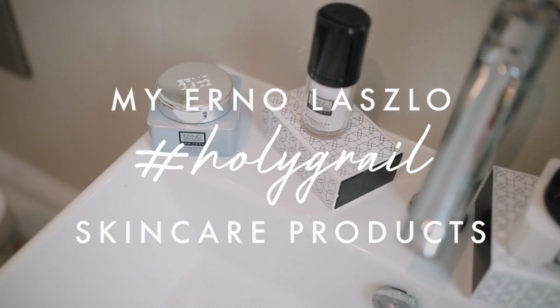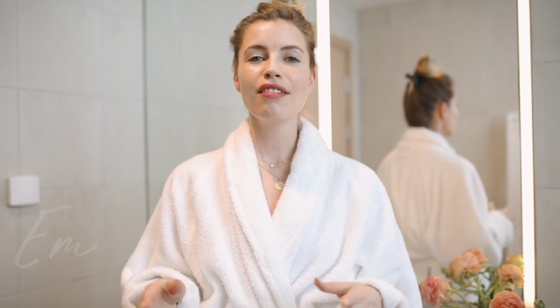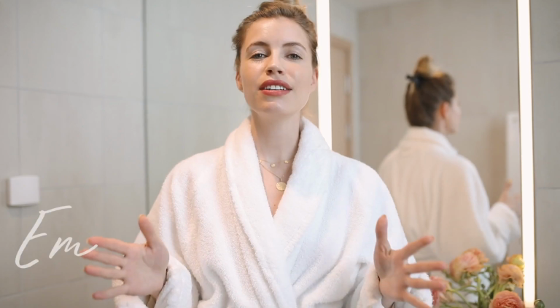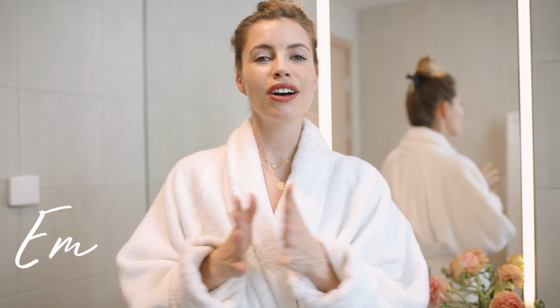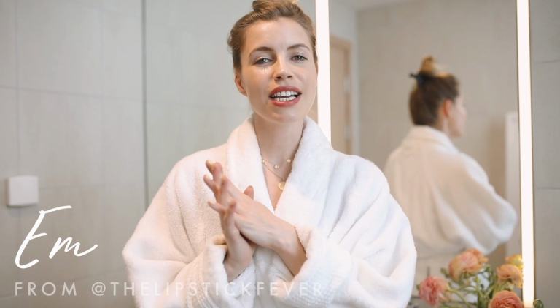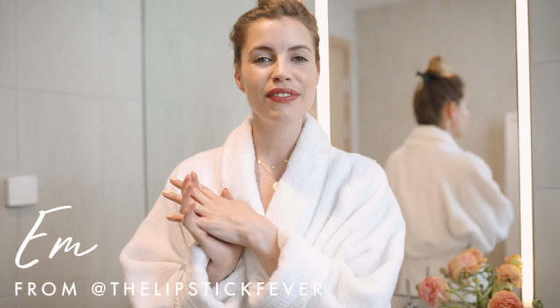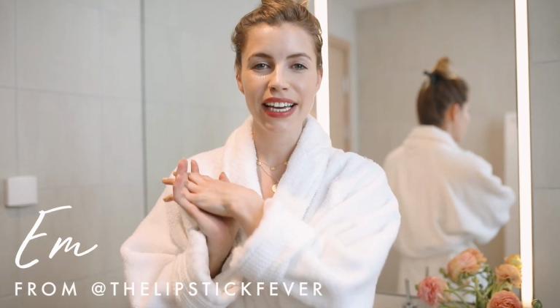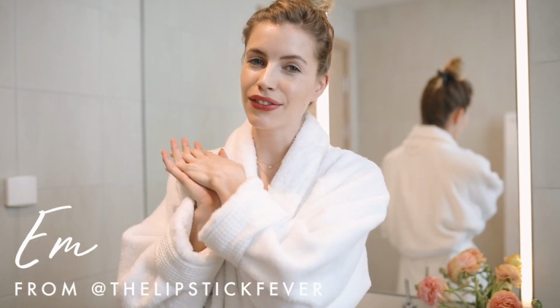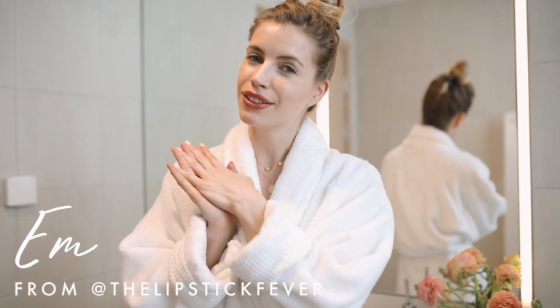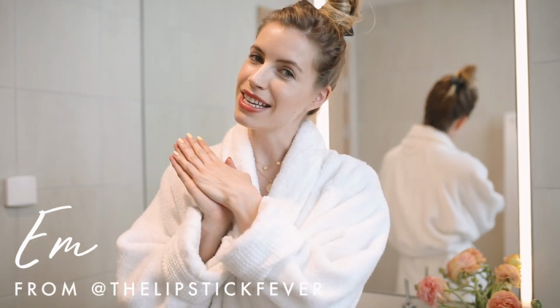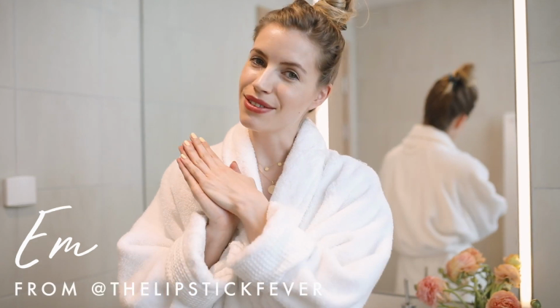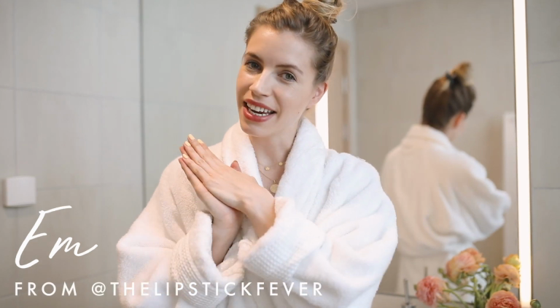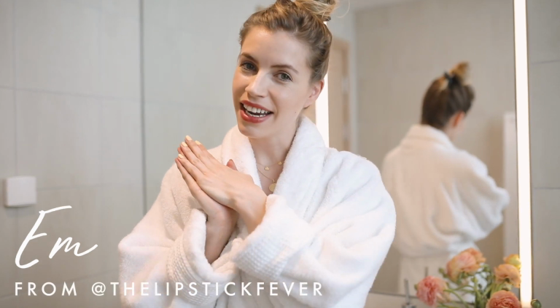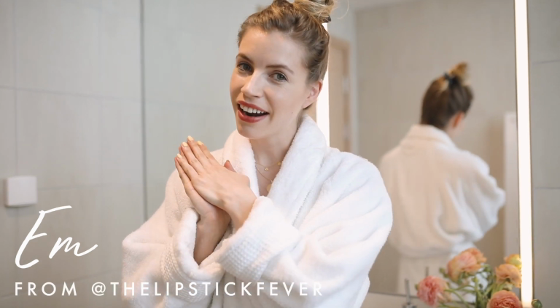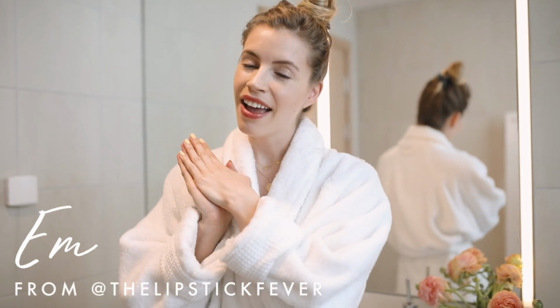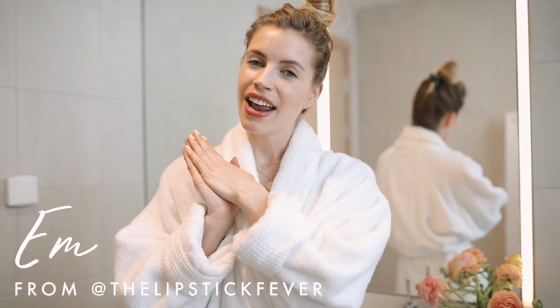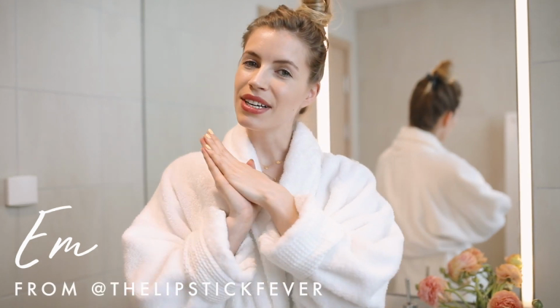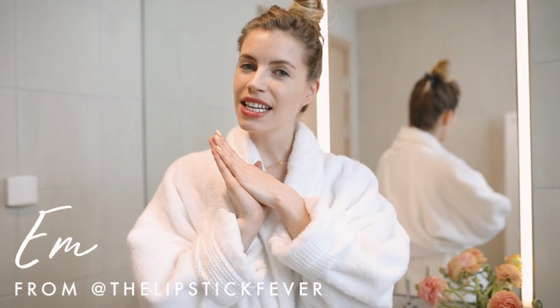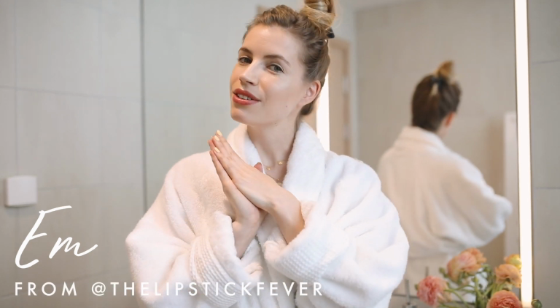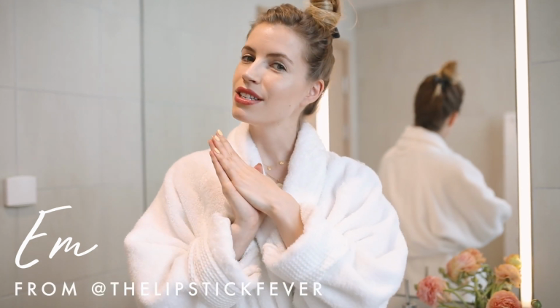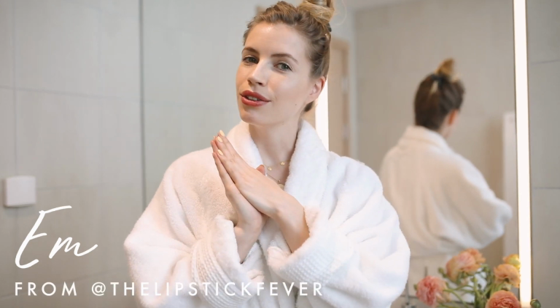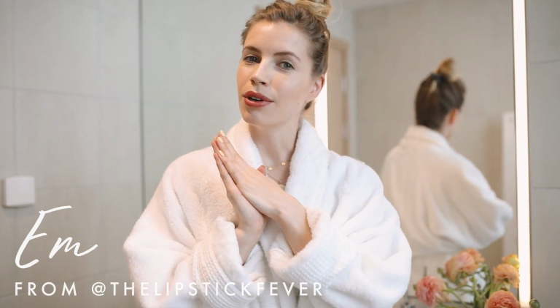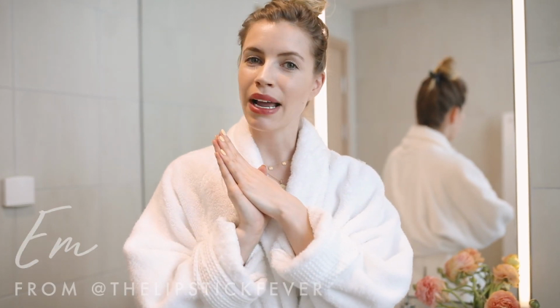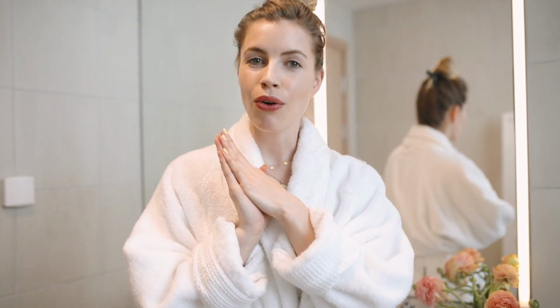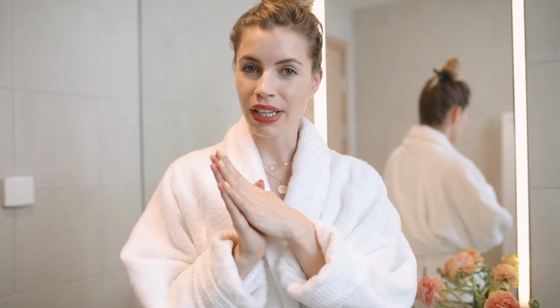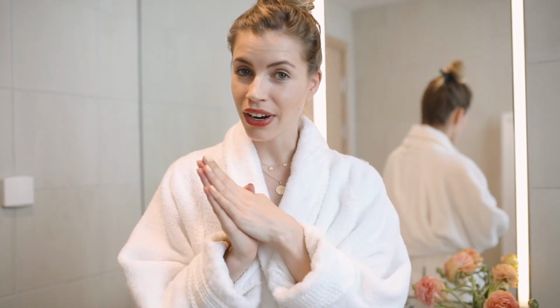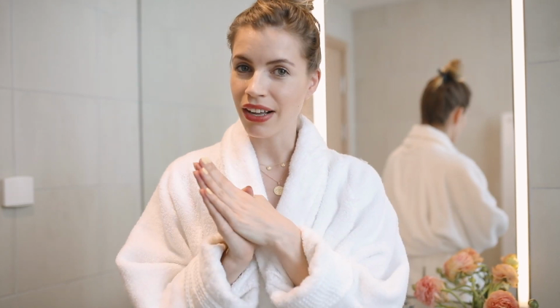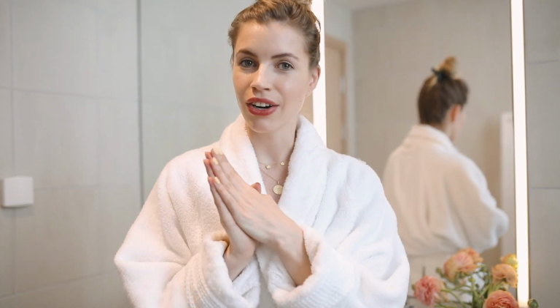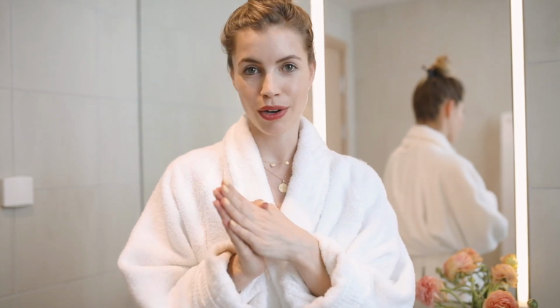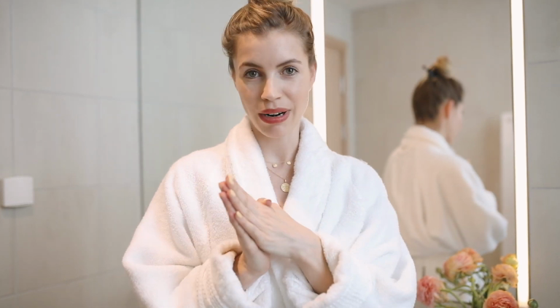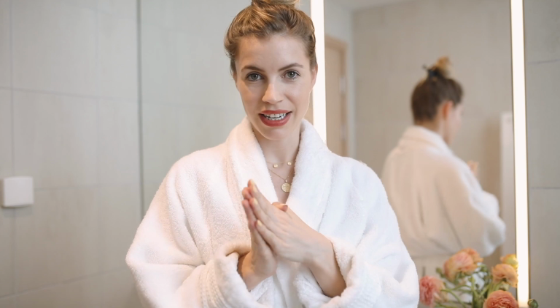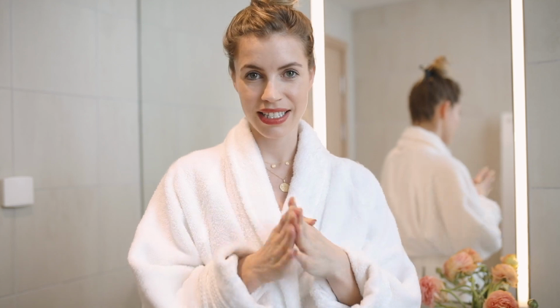I've been a longtime fan of Erno Laszlo skincare and I want to take you guys through my holy grail Erno products.